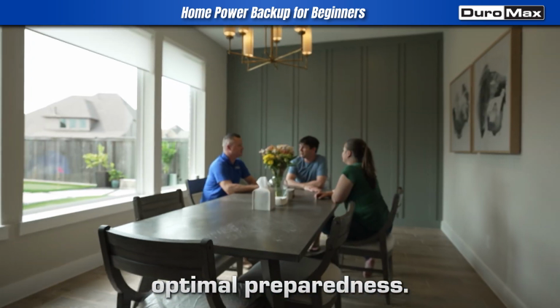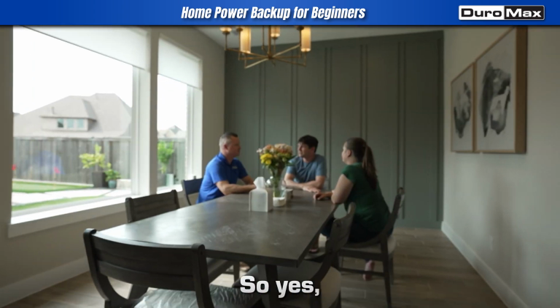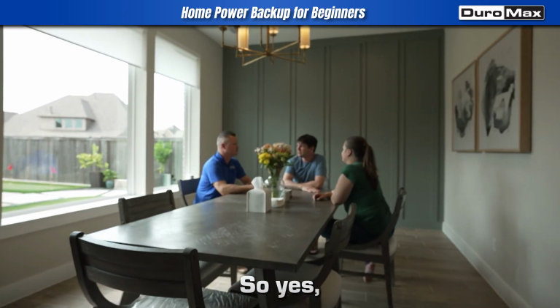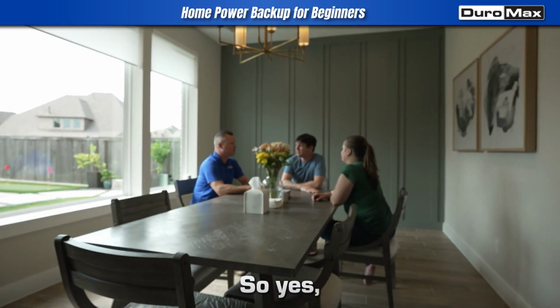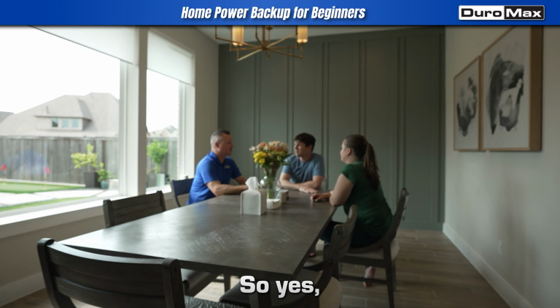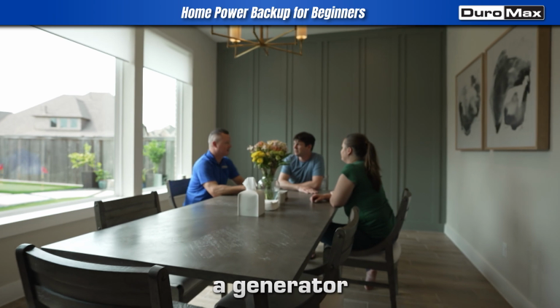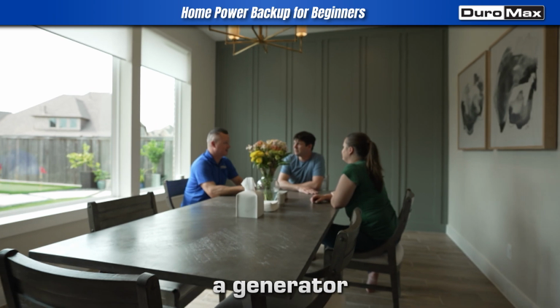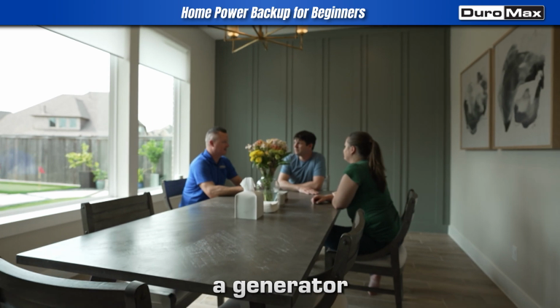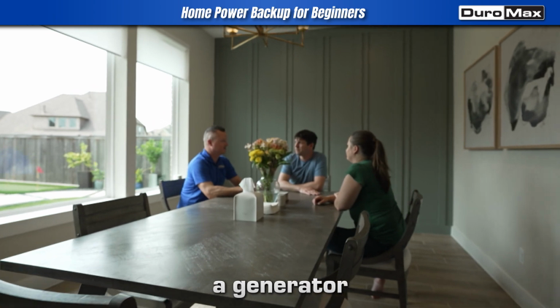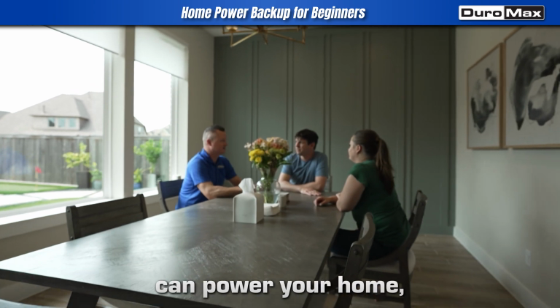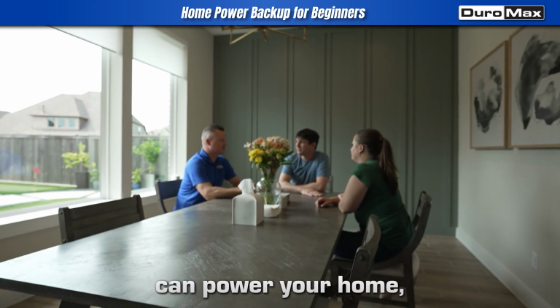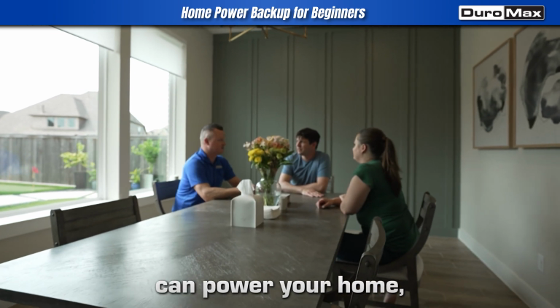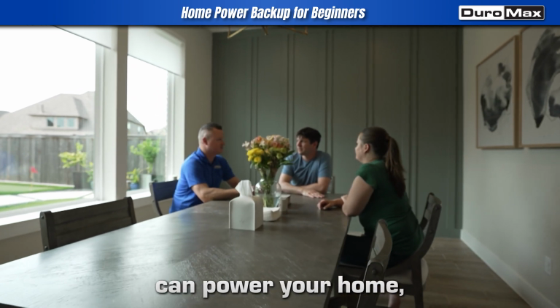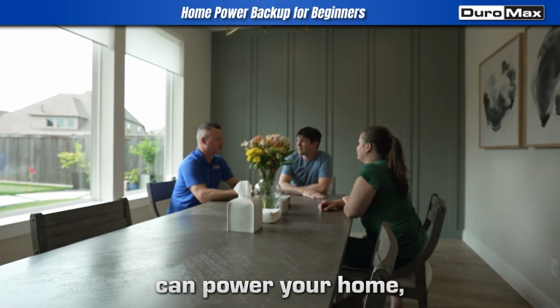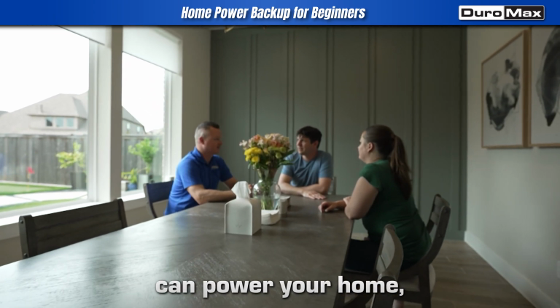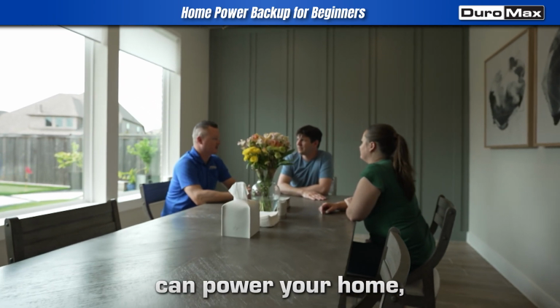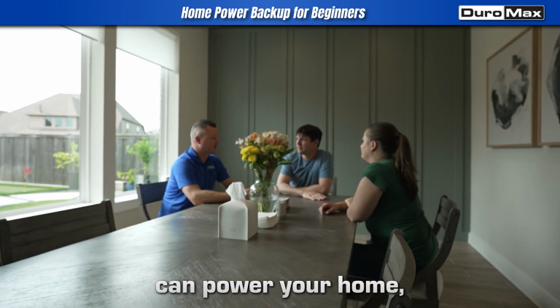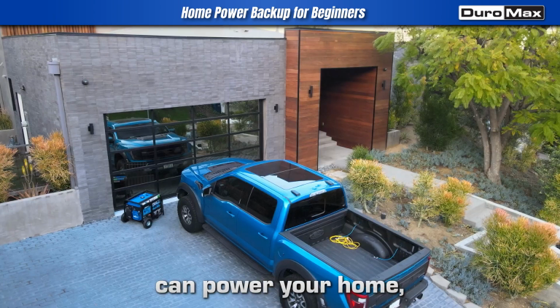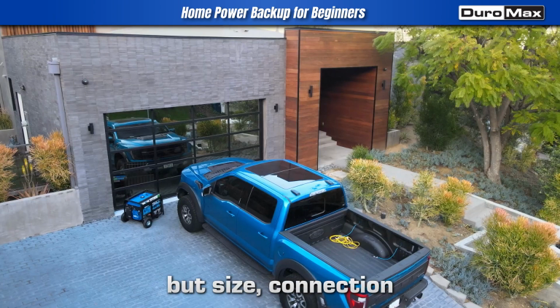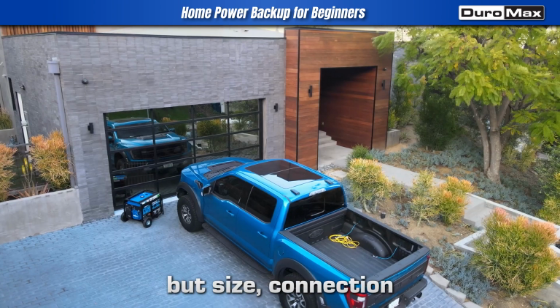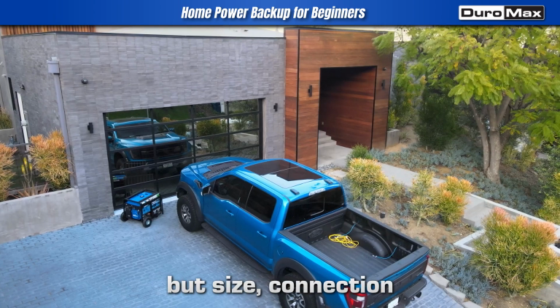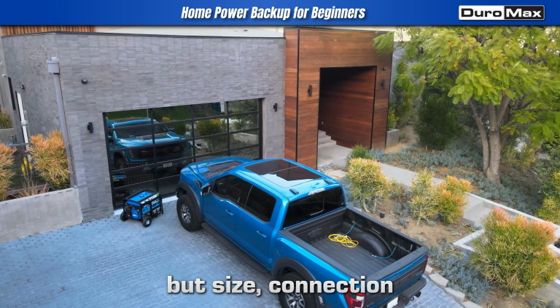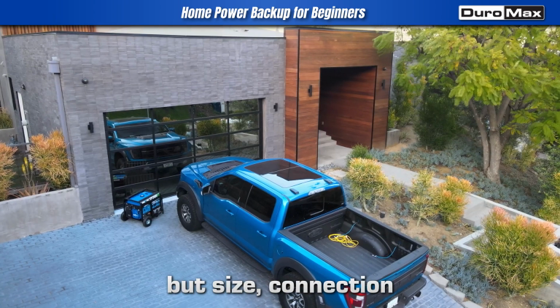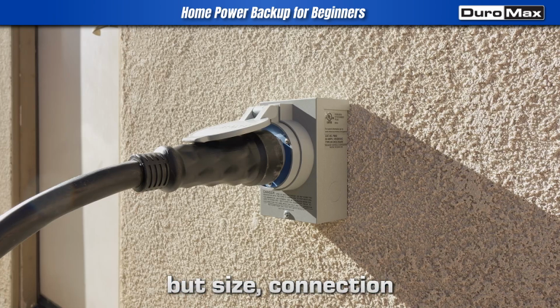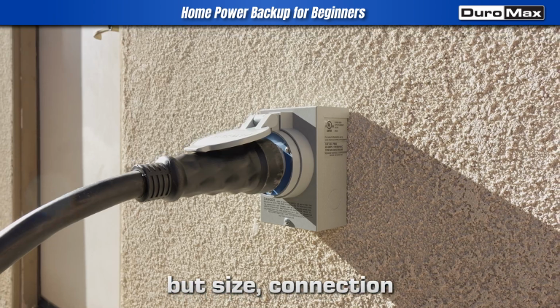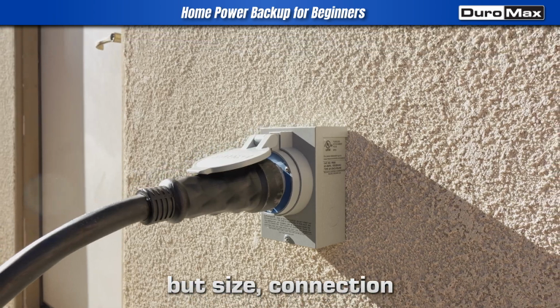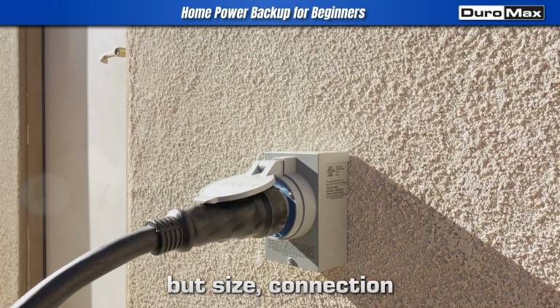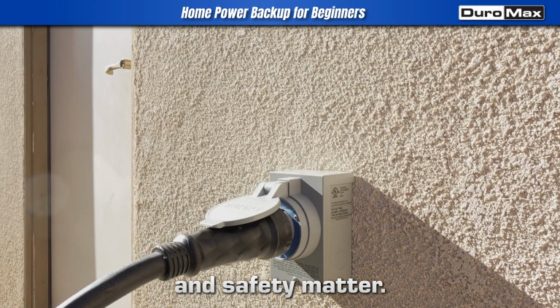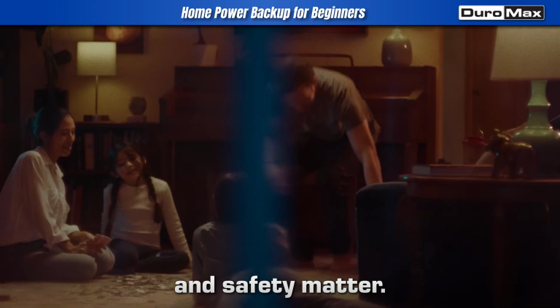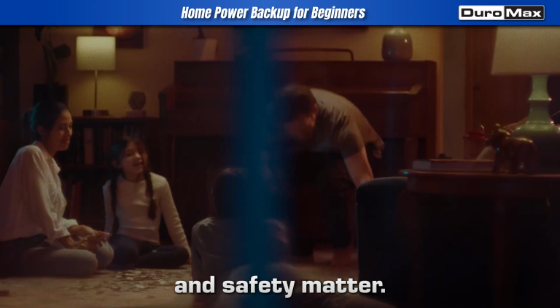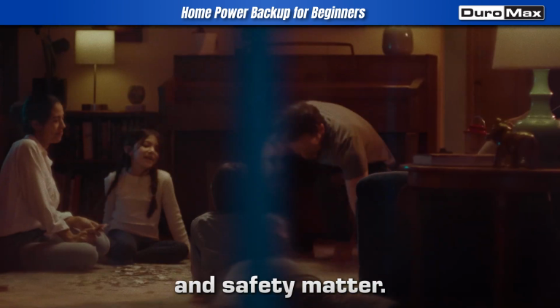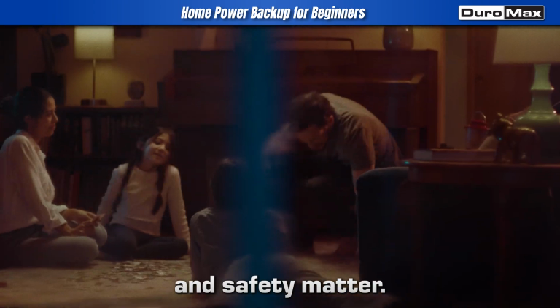So yes, a generator can power your home, but size, connection, and safety matter.